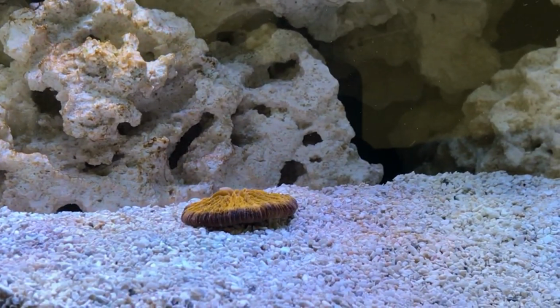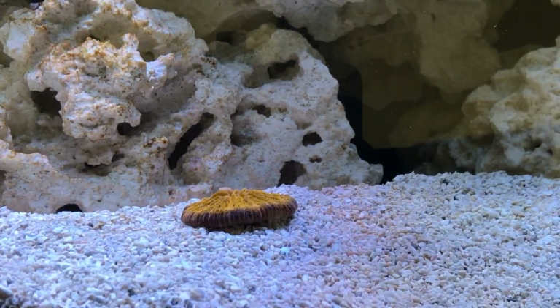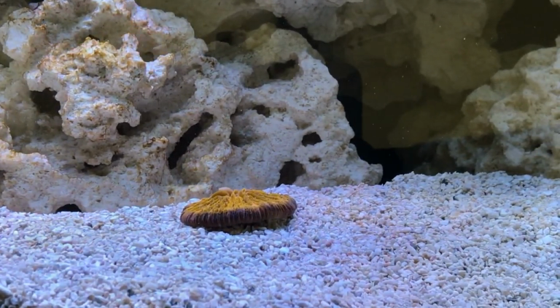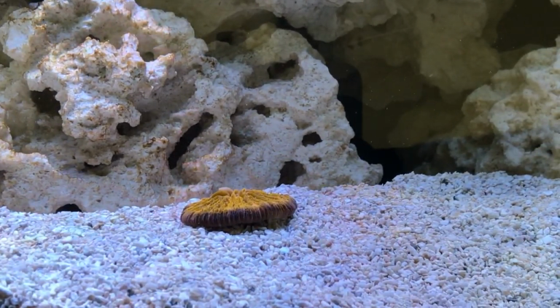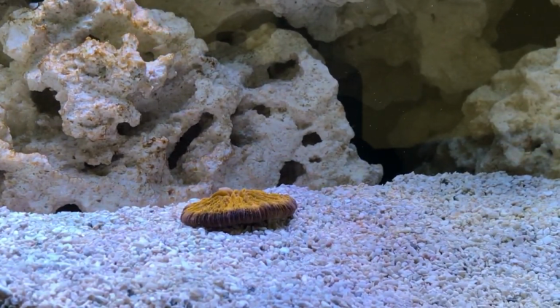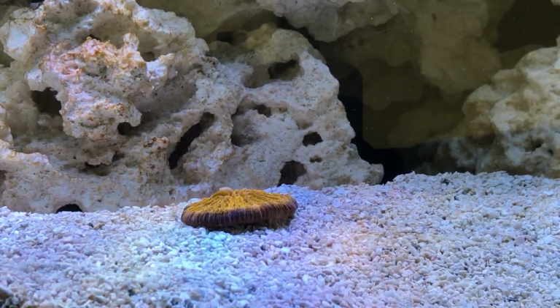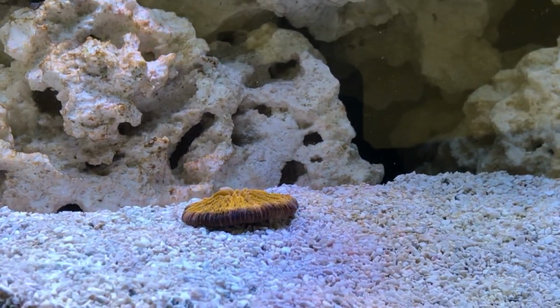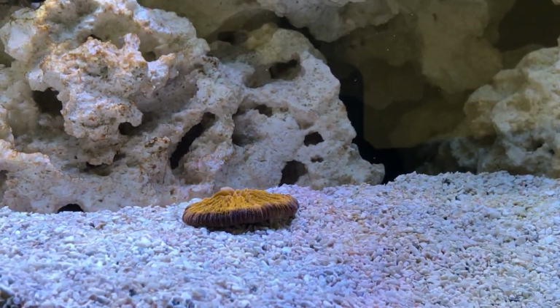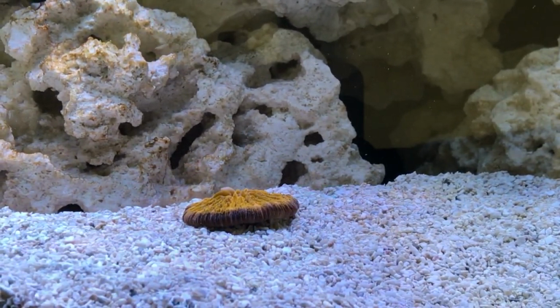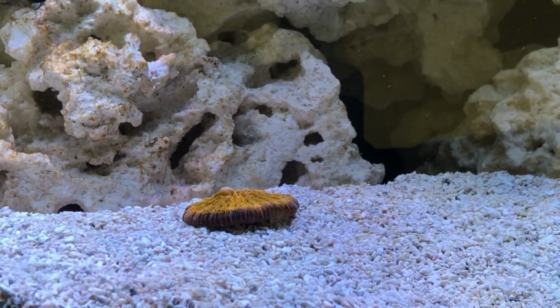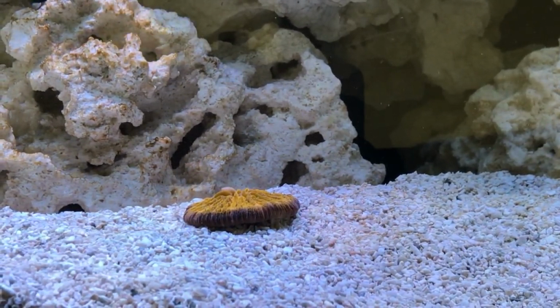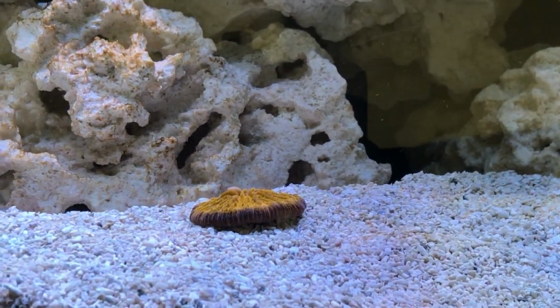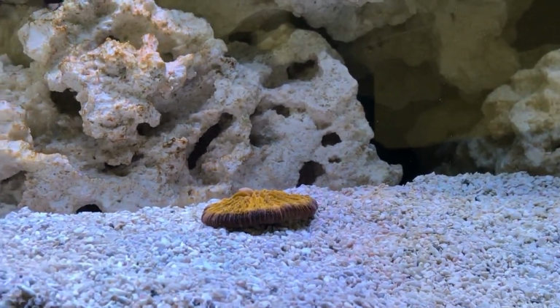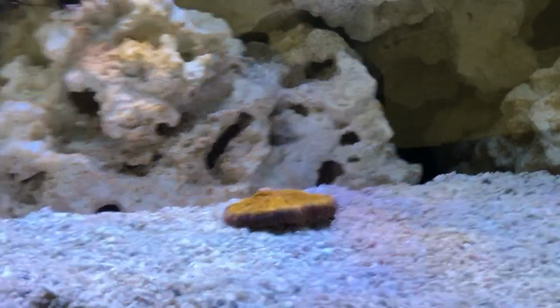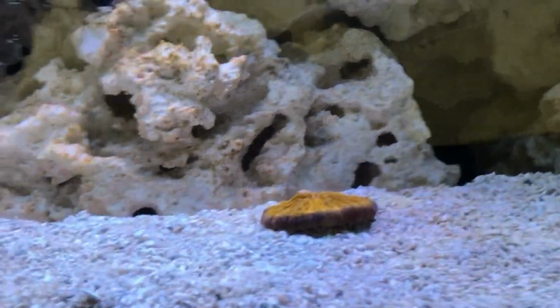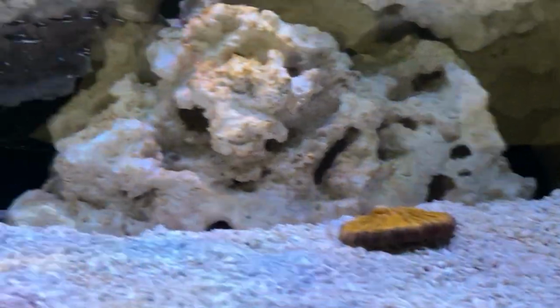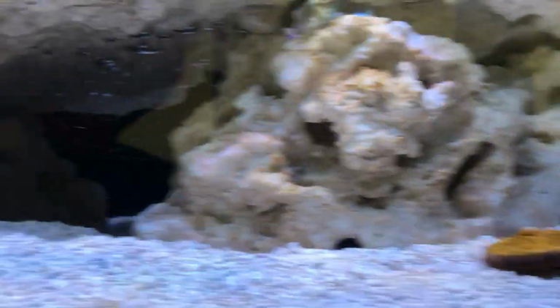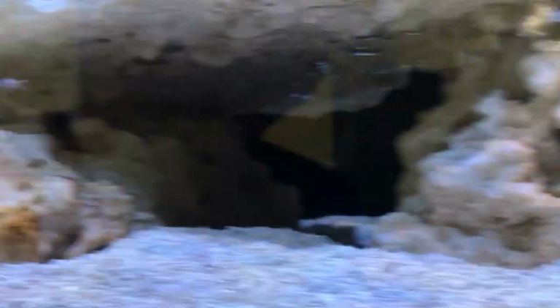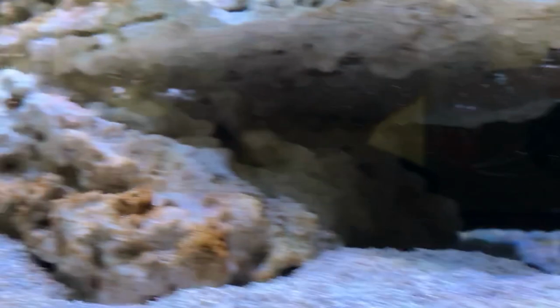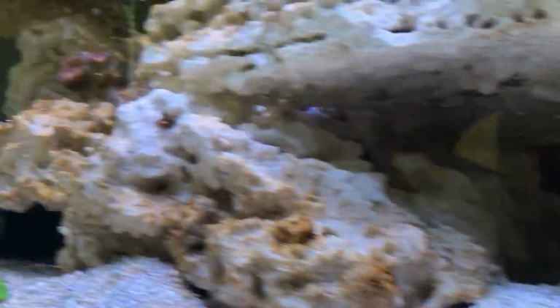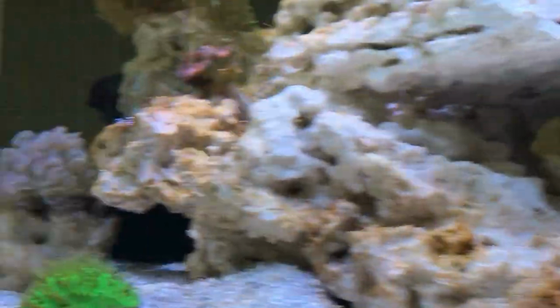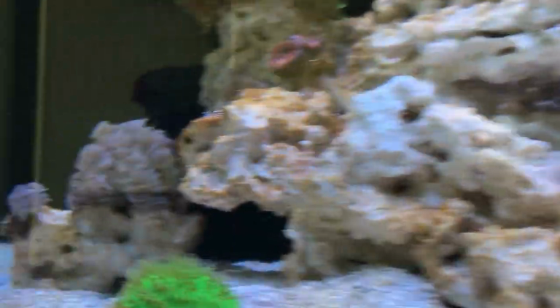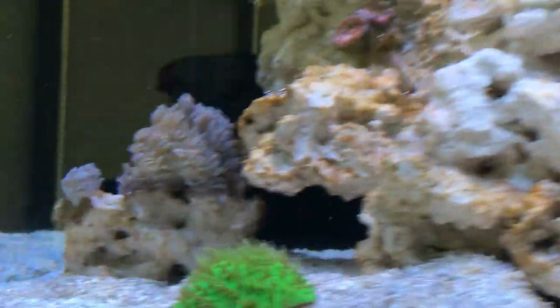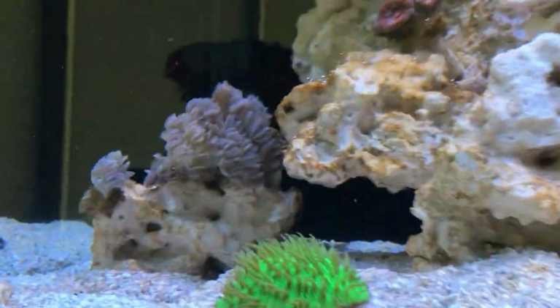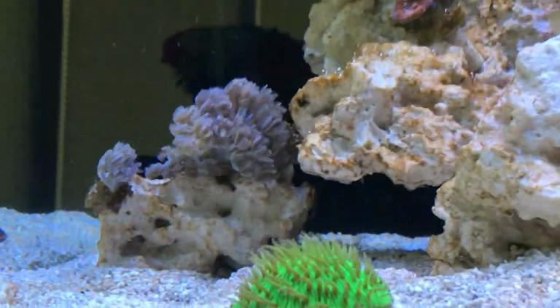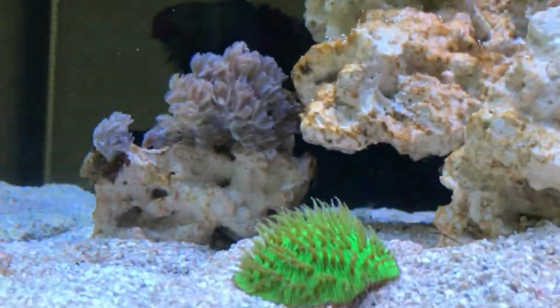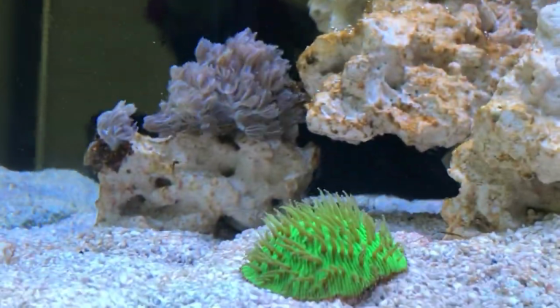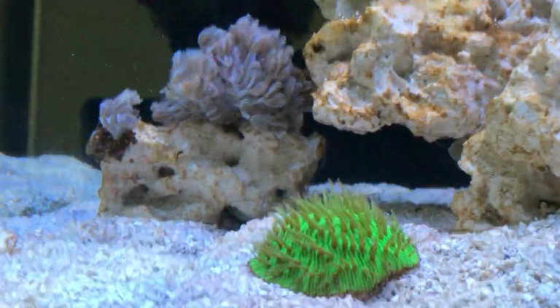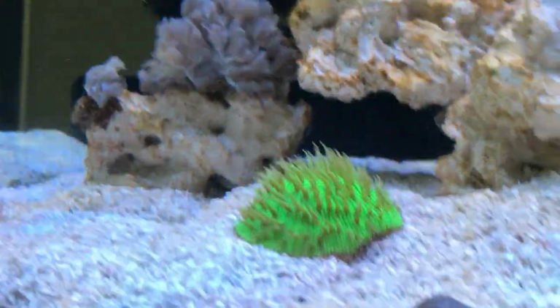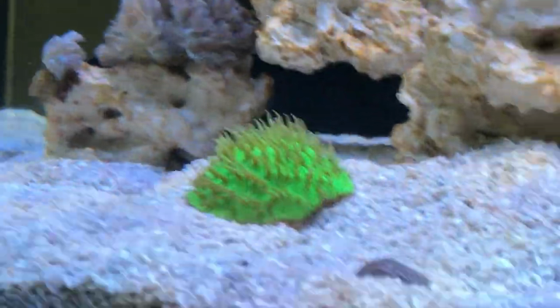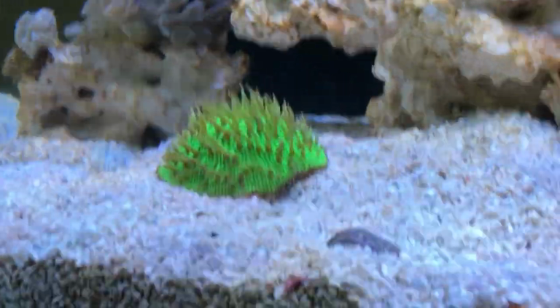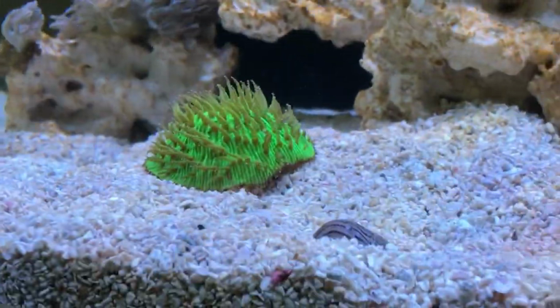And a last look at the orange and the green plain corals — all looking good.